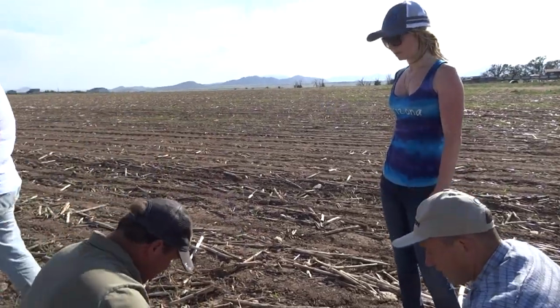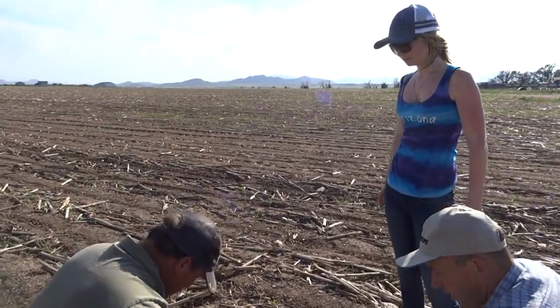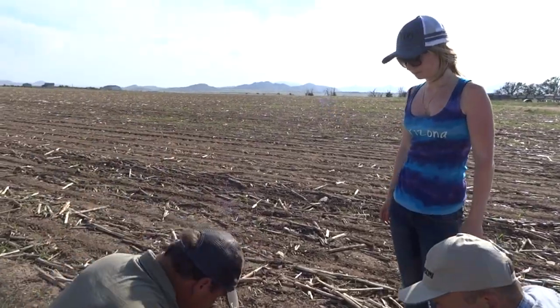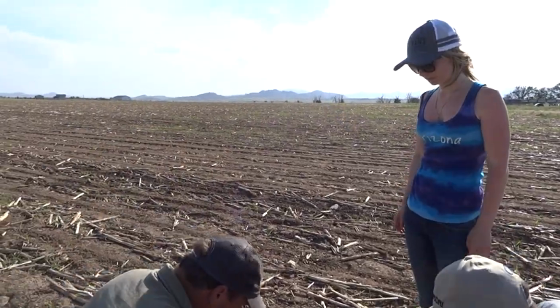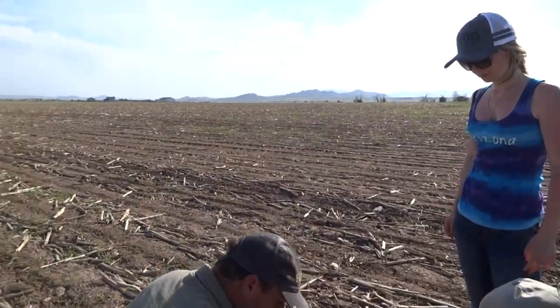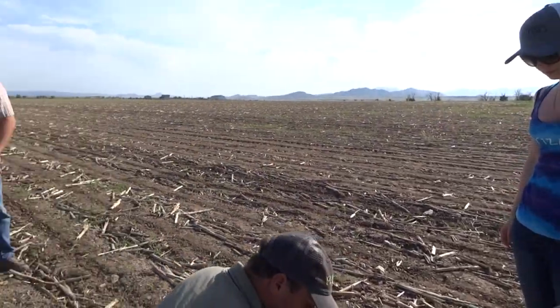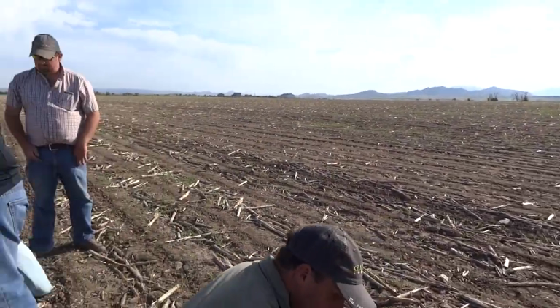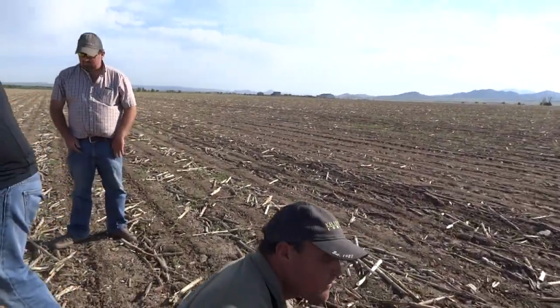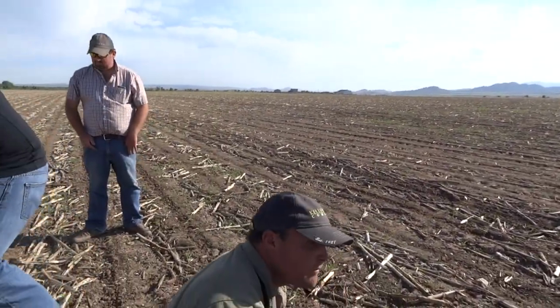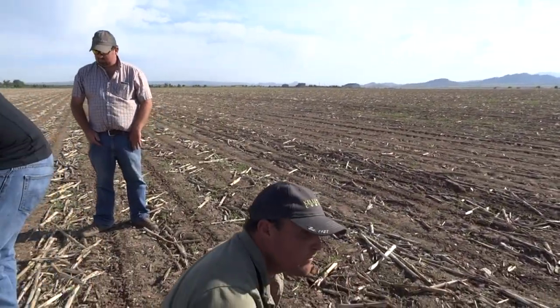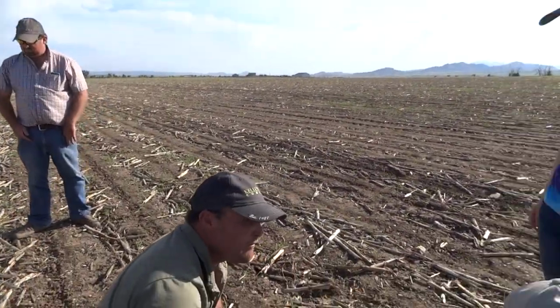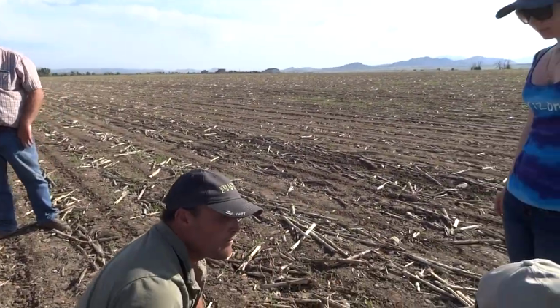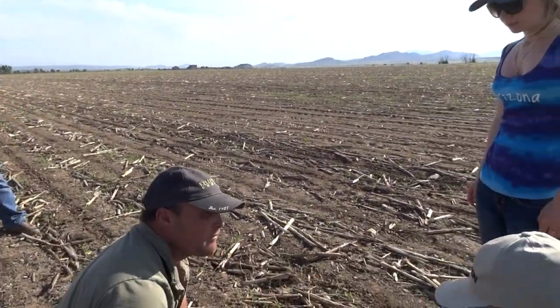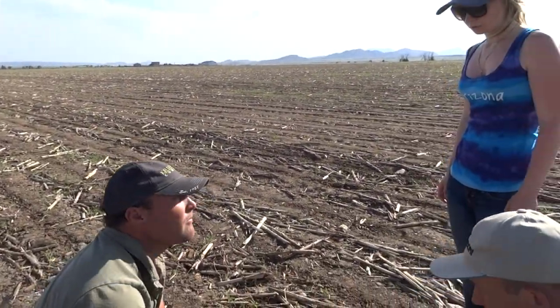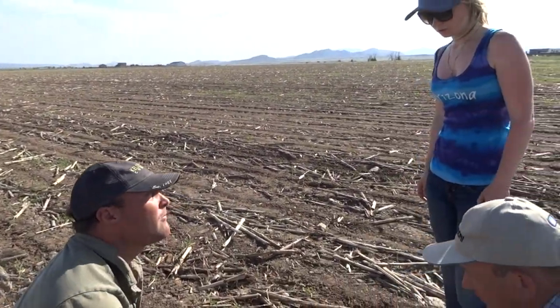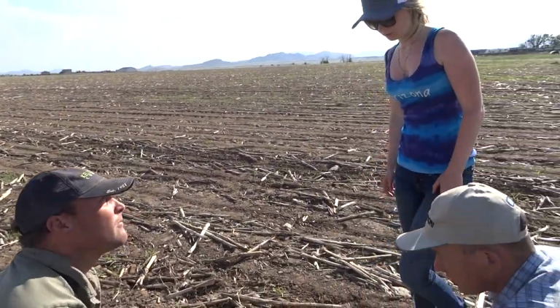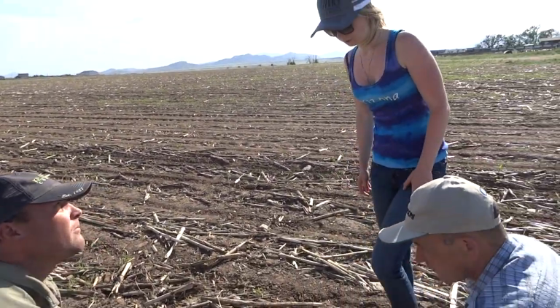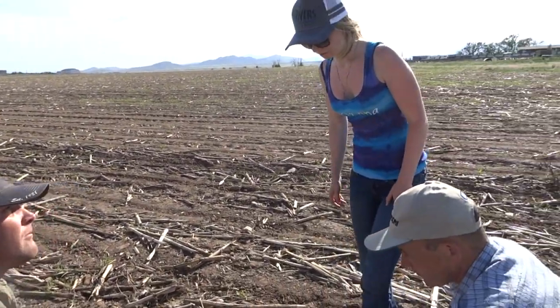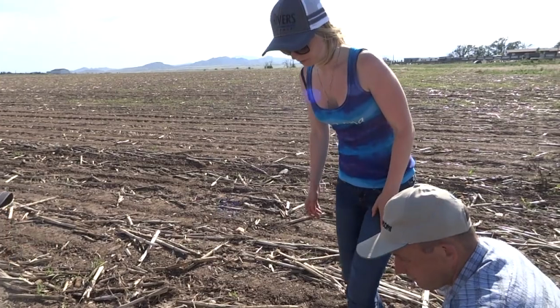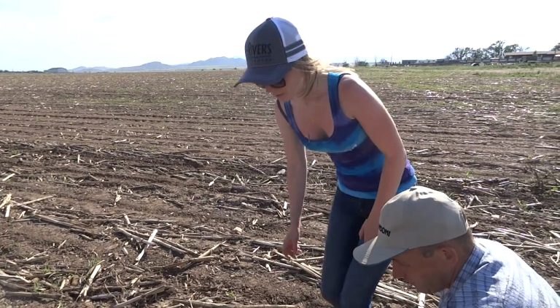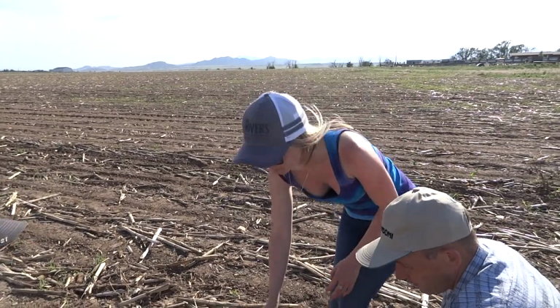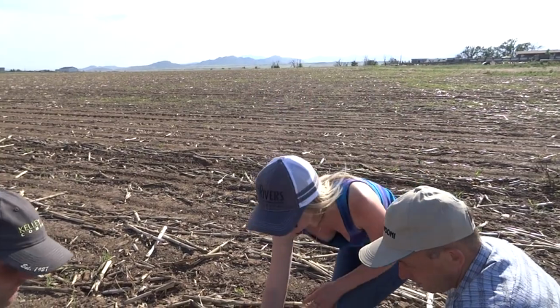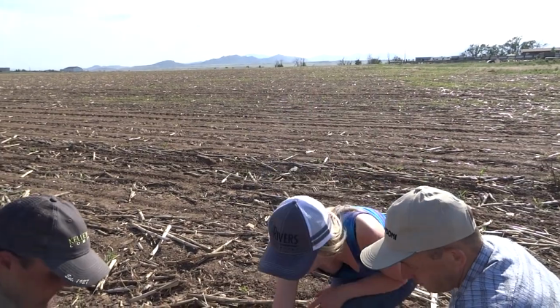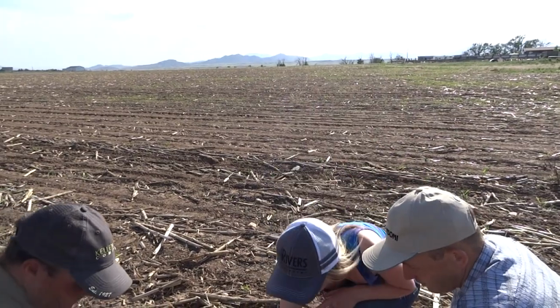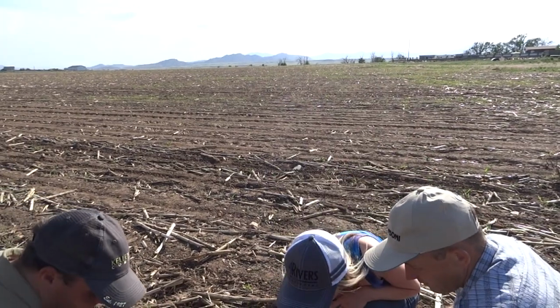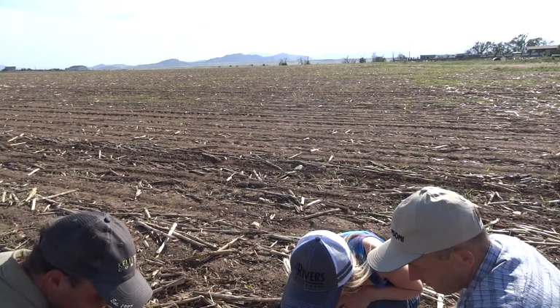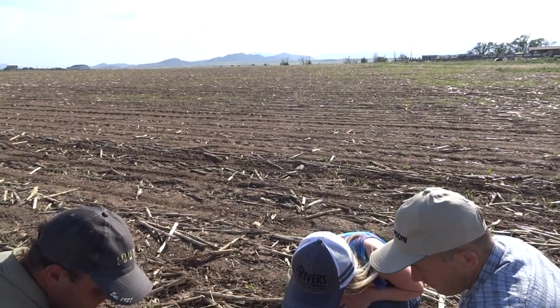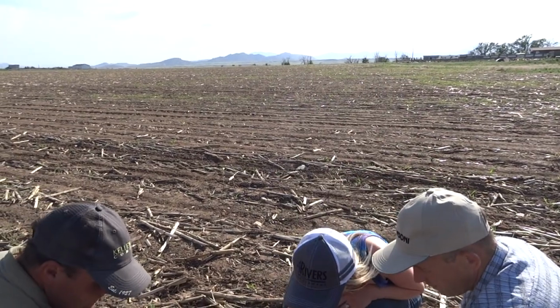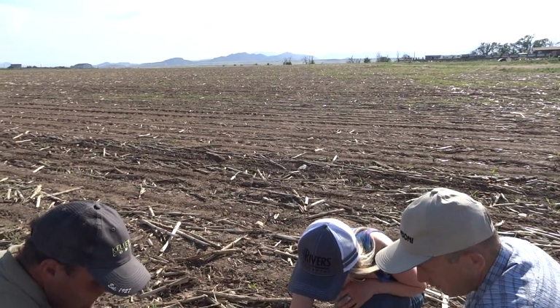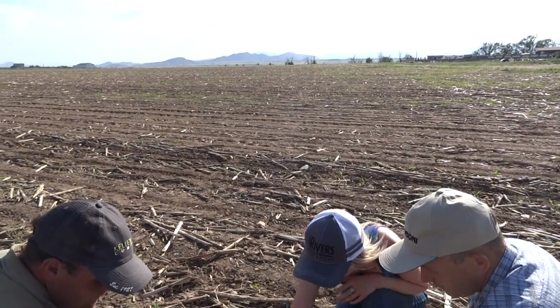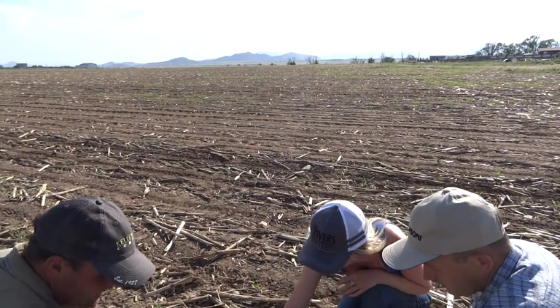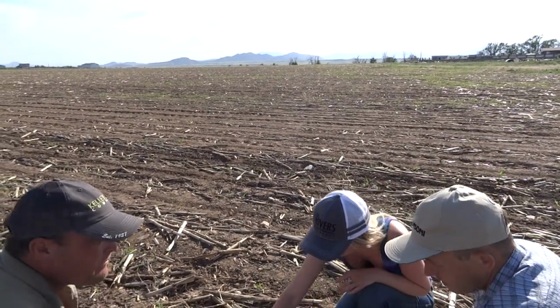Is this water from the rain or from the water? So this moisture is from the rain? Yep.